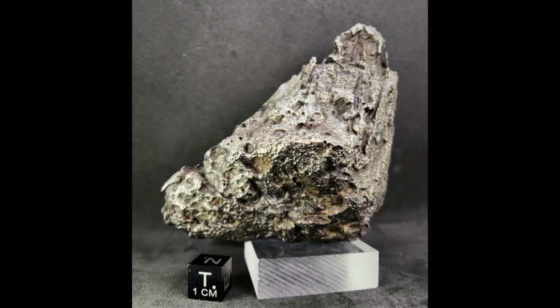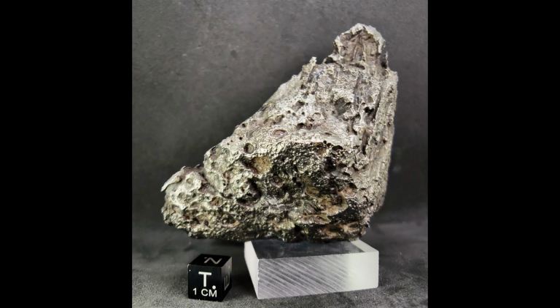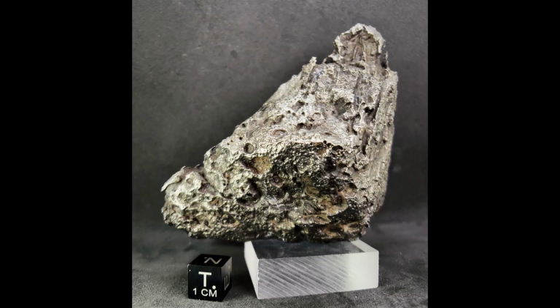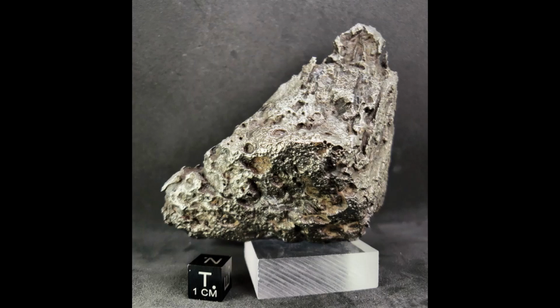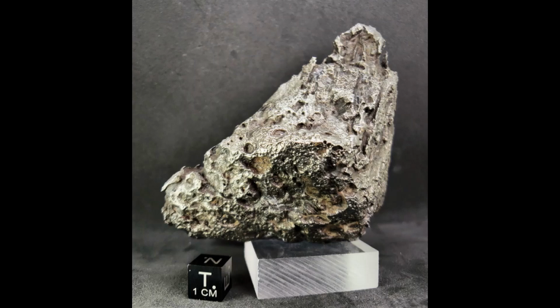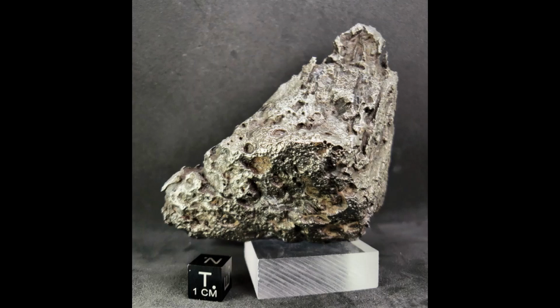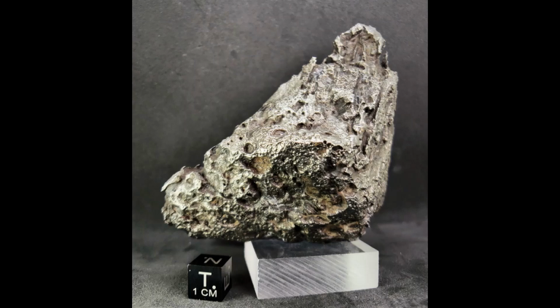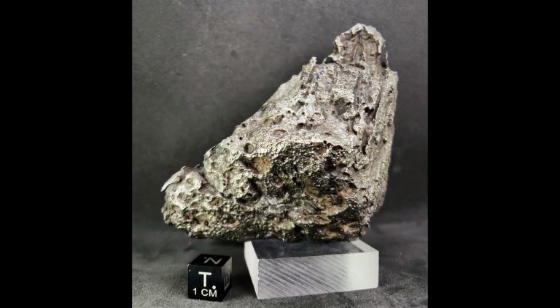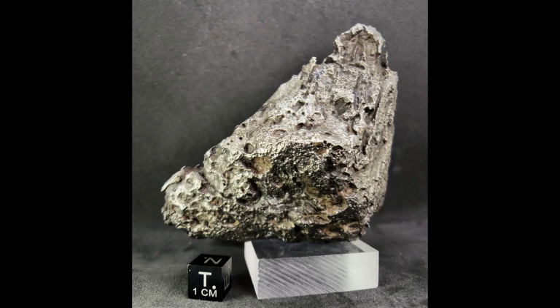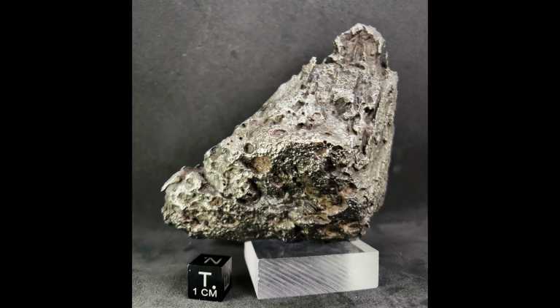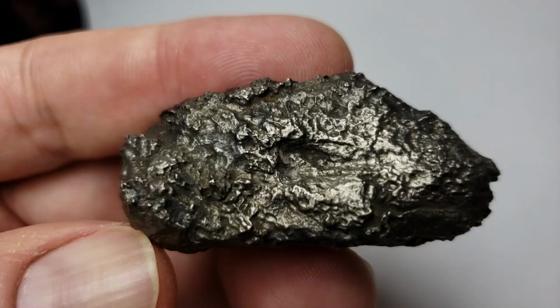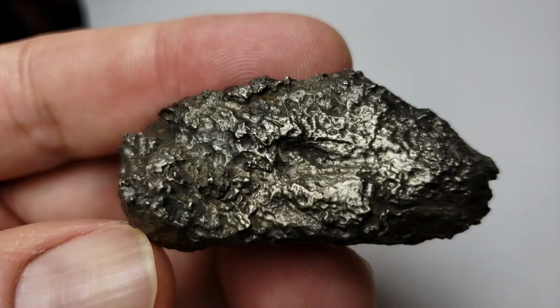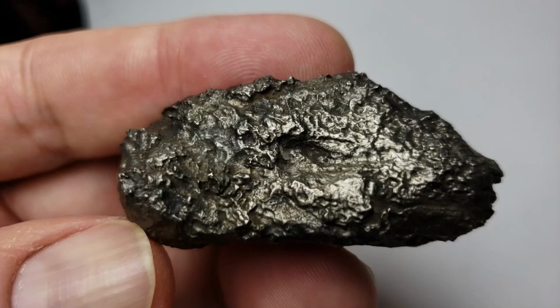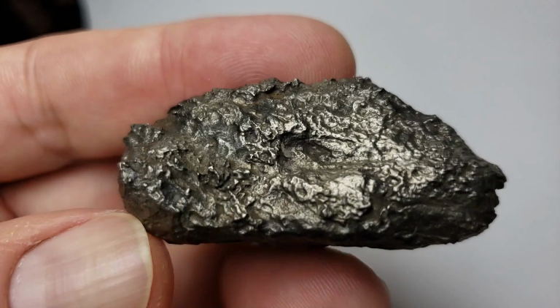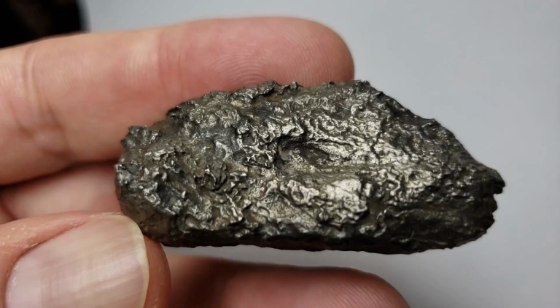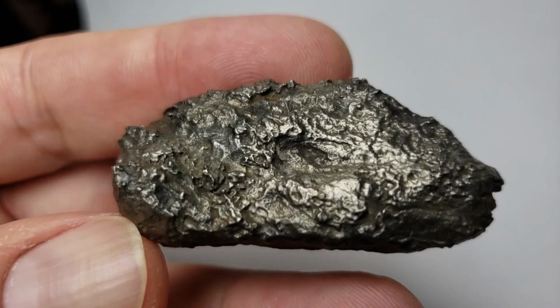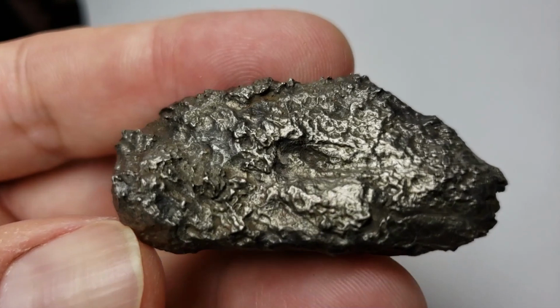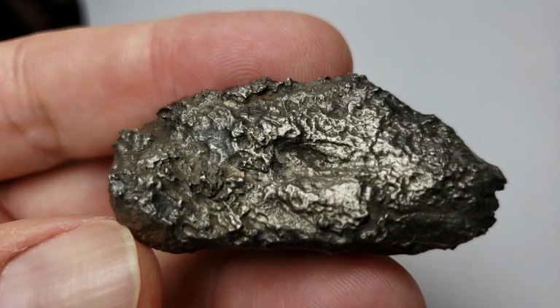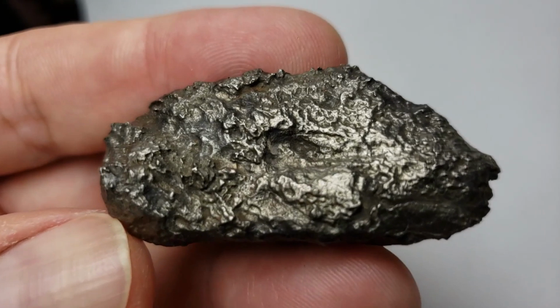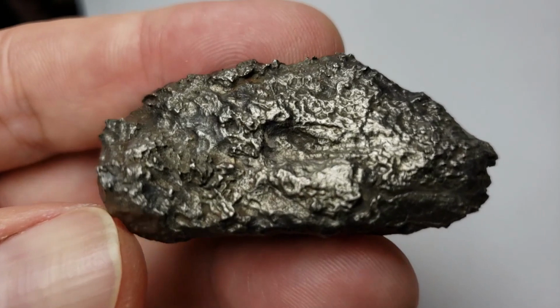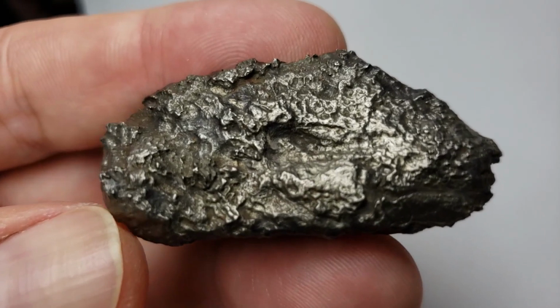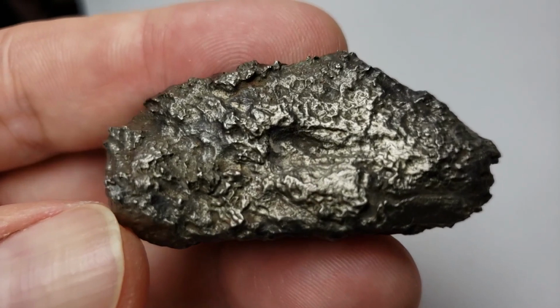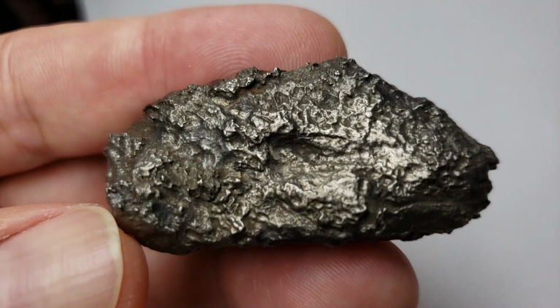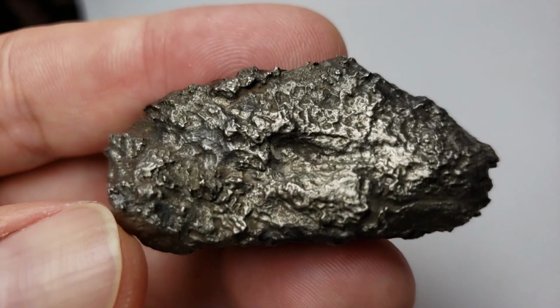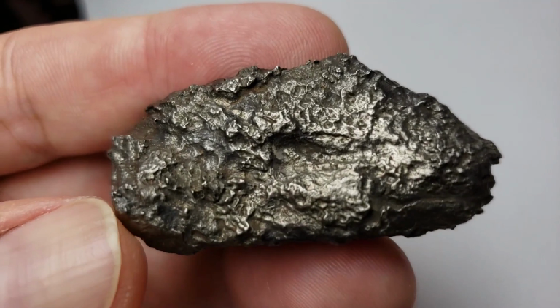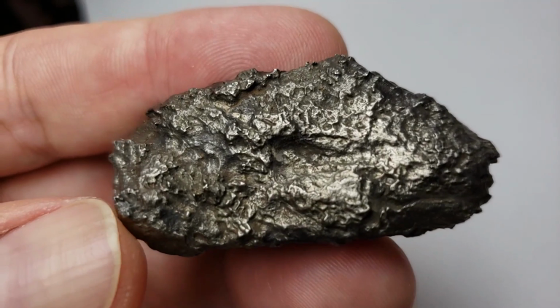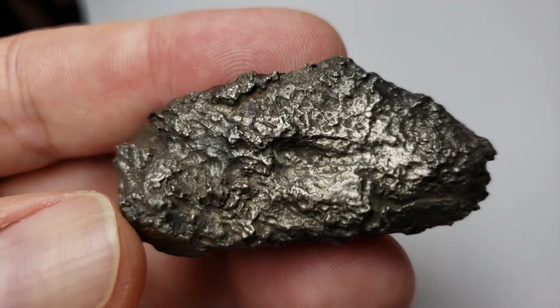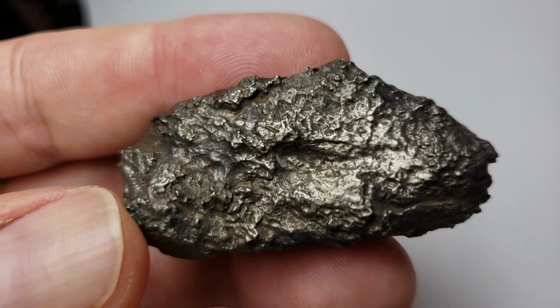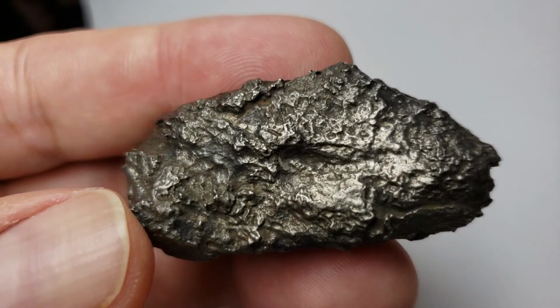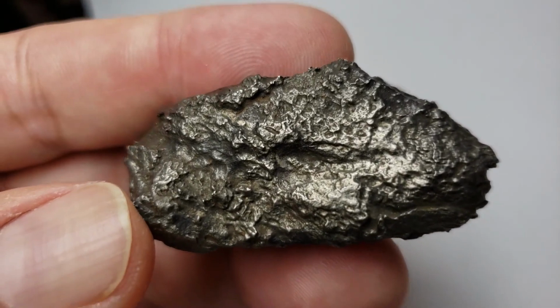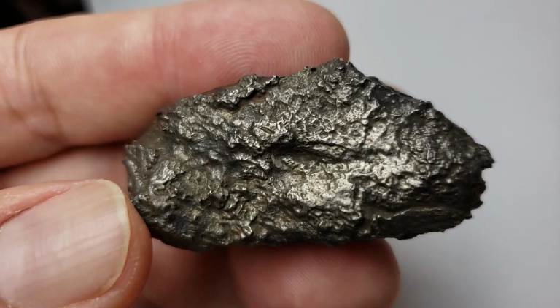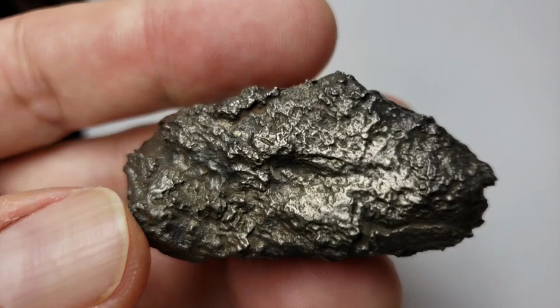Once the sandblasting is done, Dronino is a pretty stable meteorite.